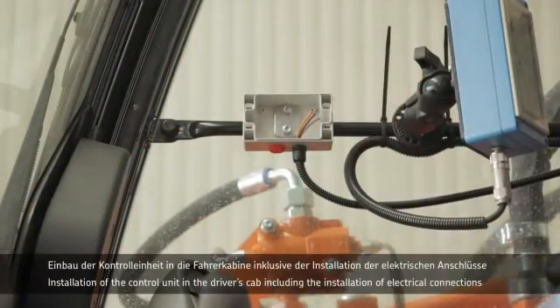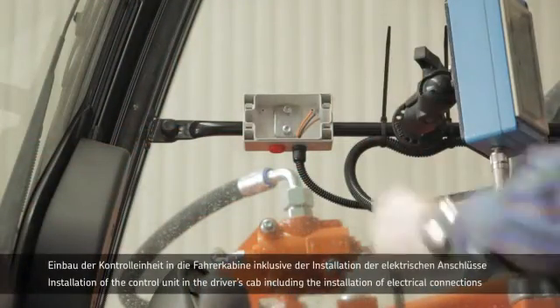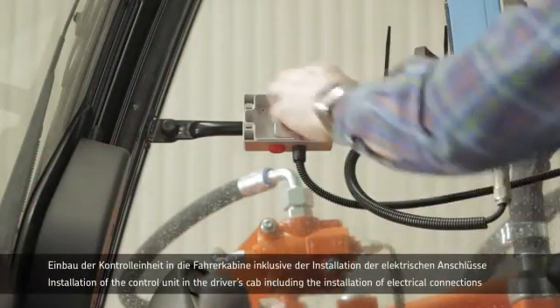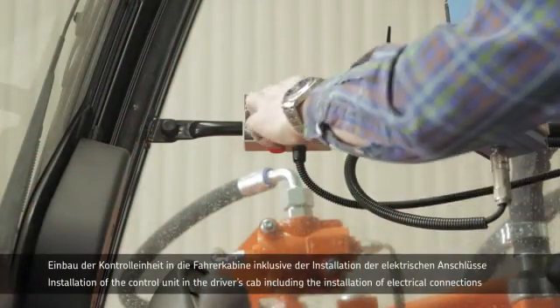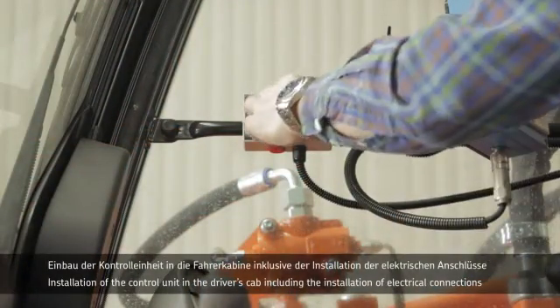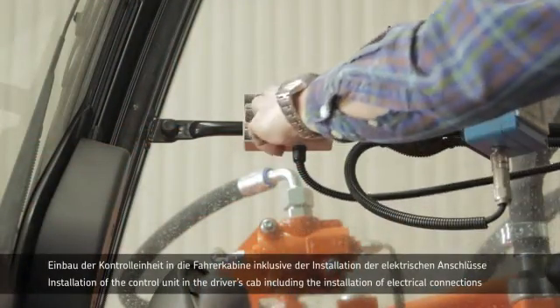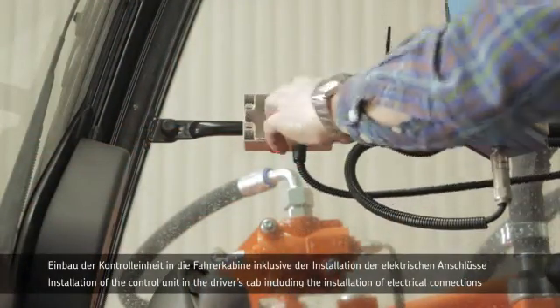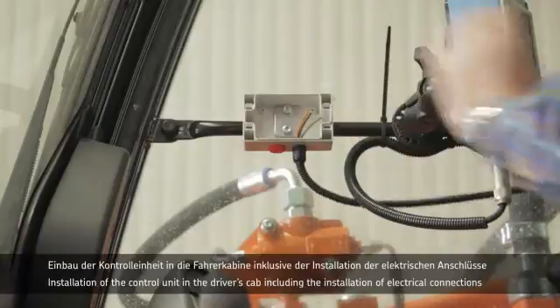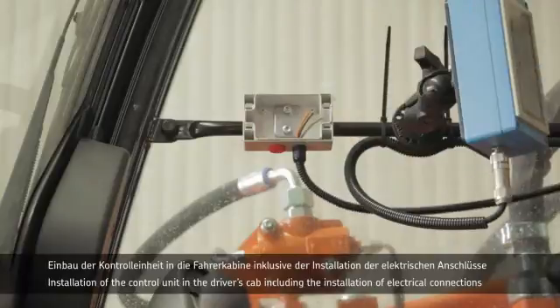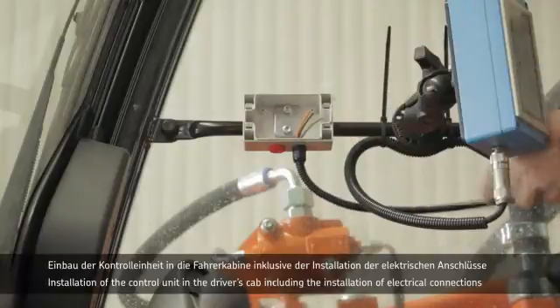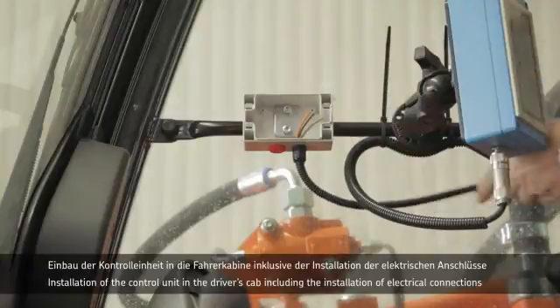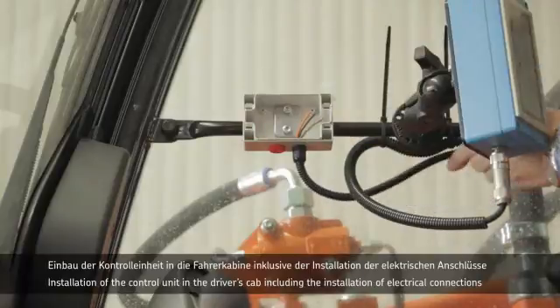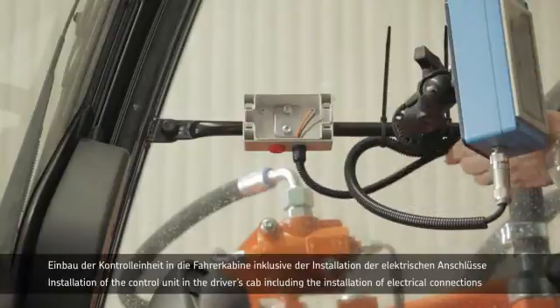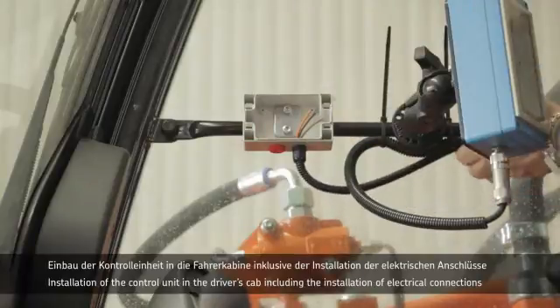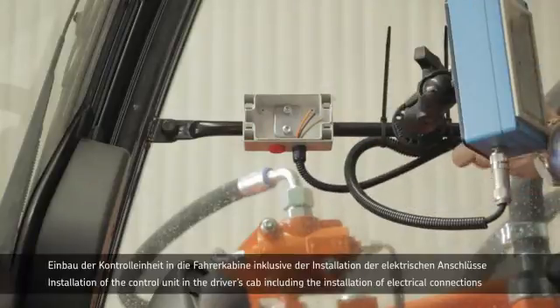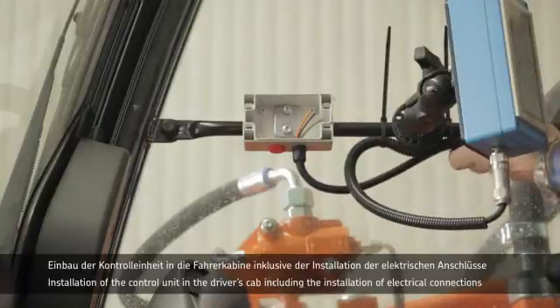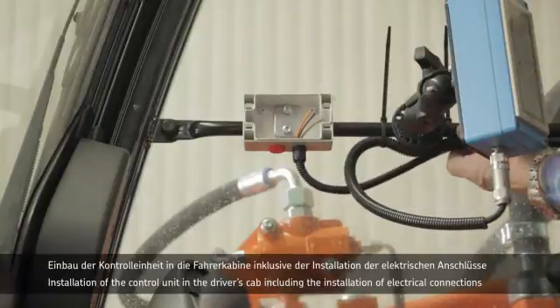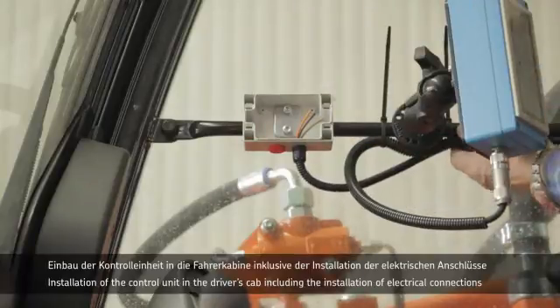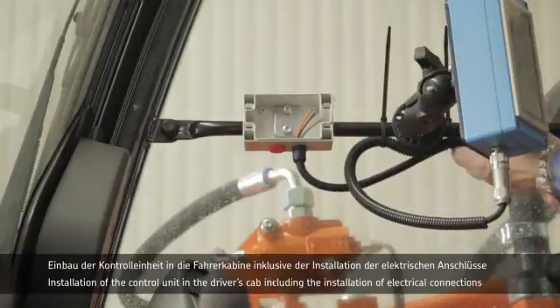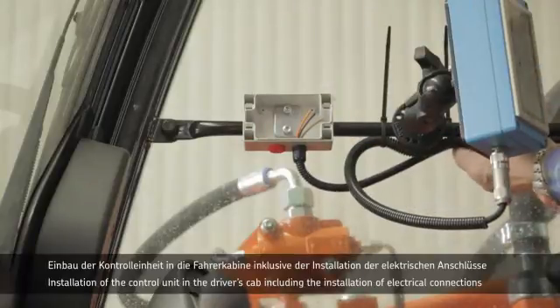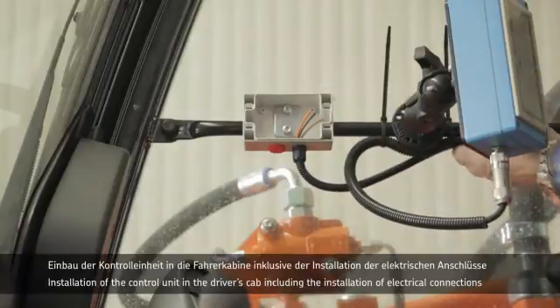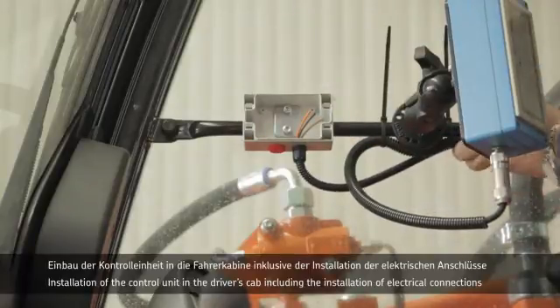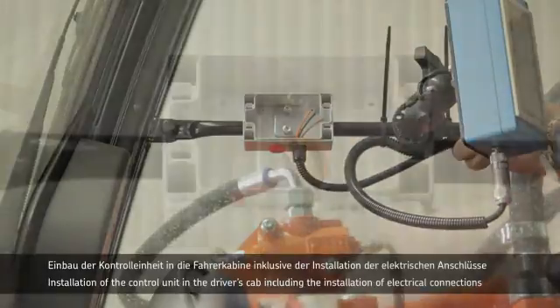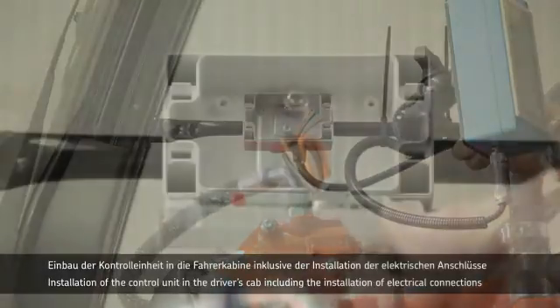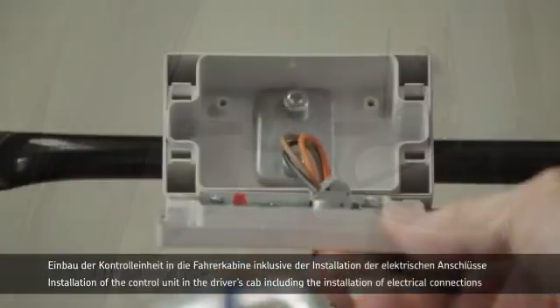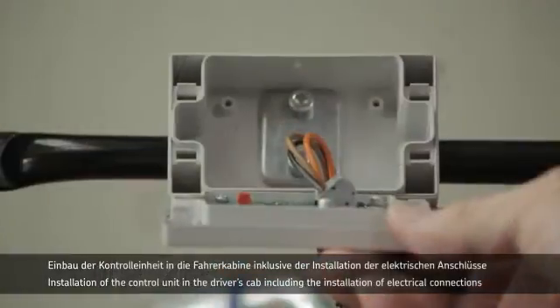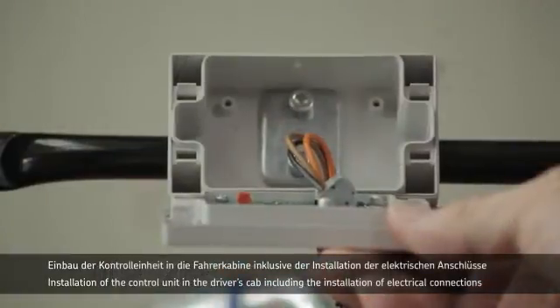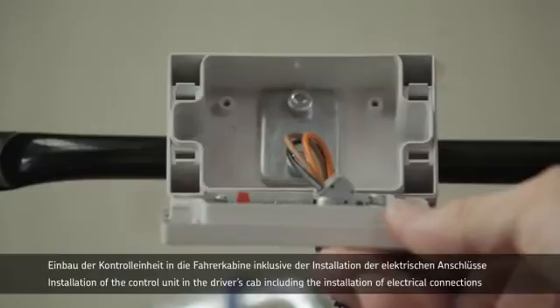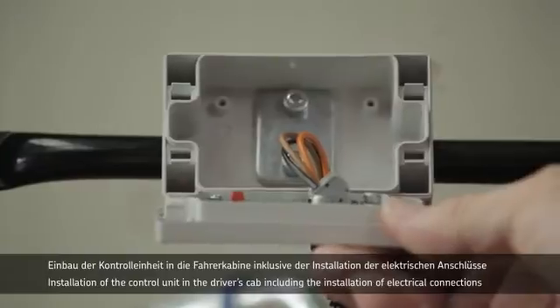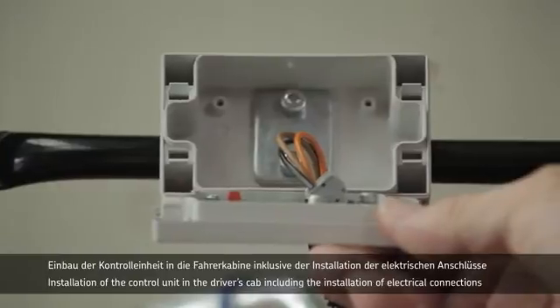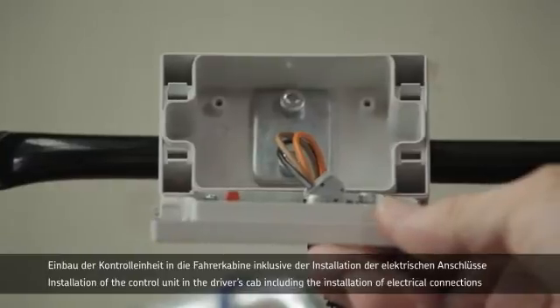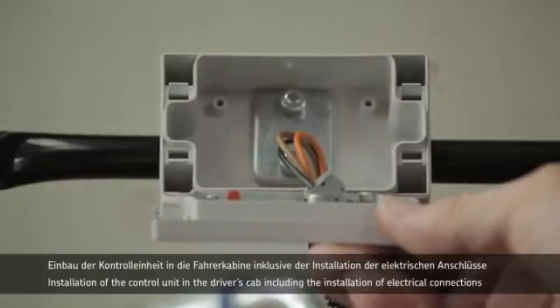Finally, the control unit, including the electrical connections, is installed in the driver's cab and connected to the sensor cable.